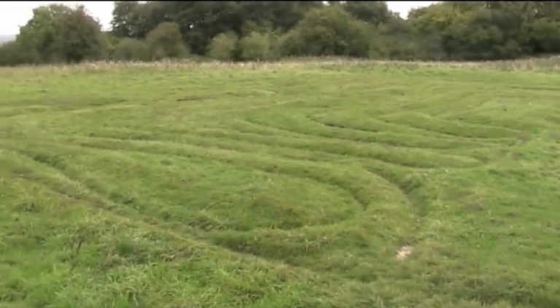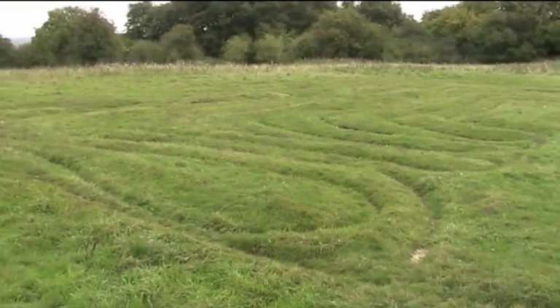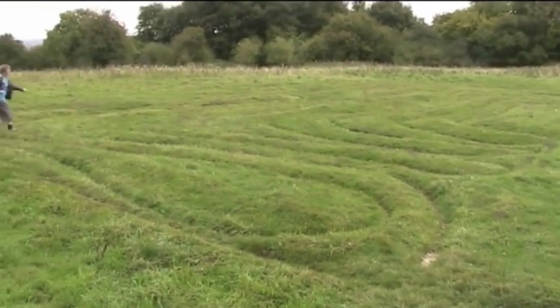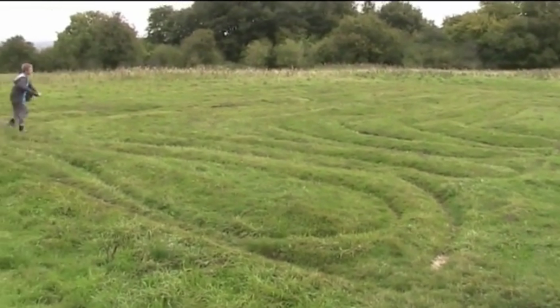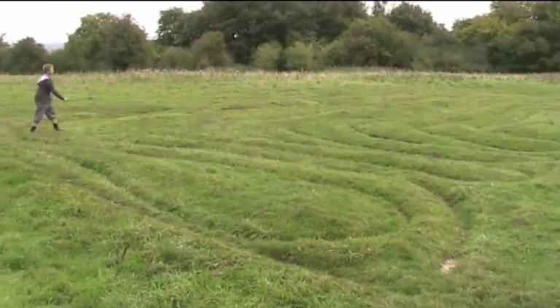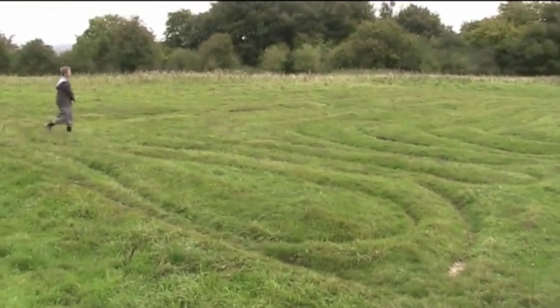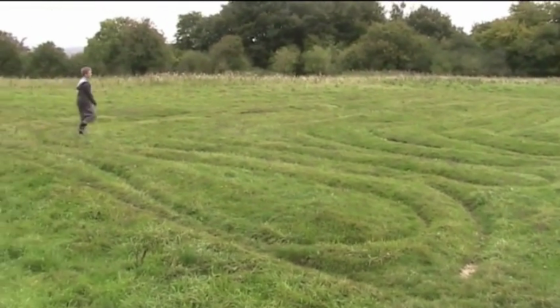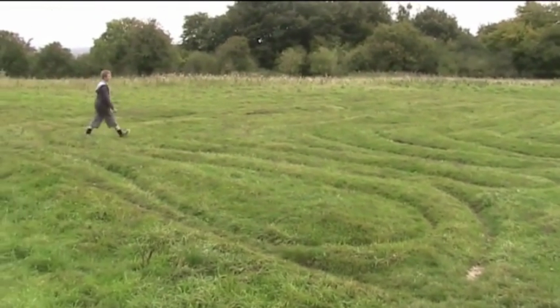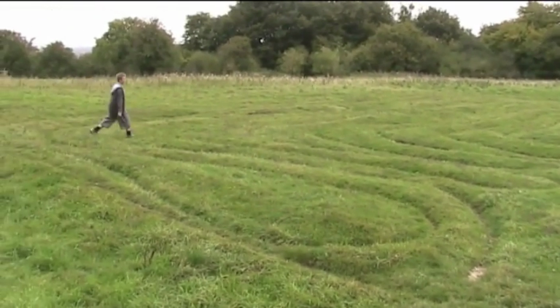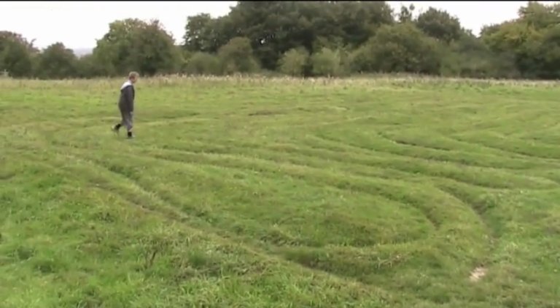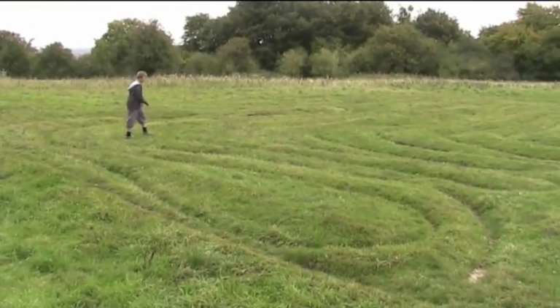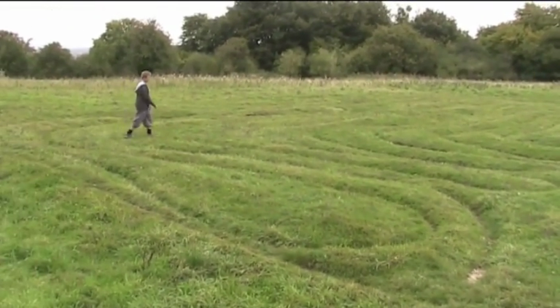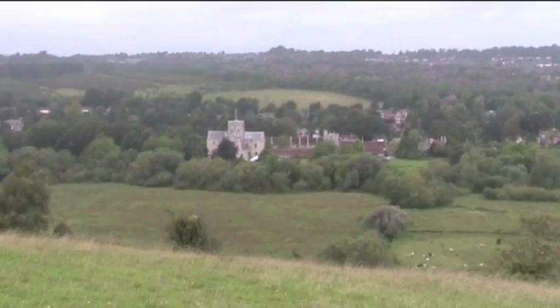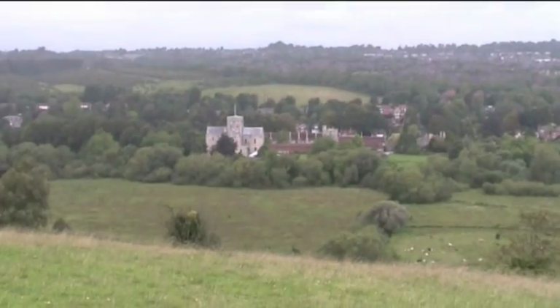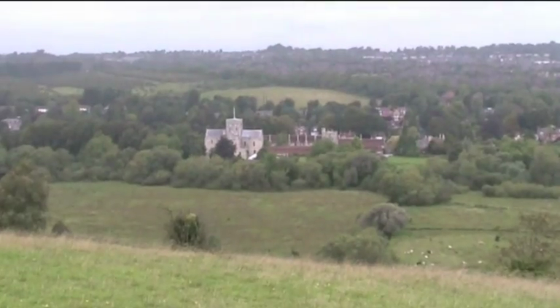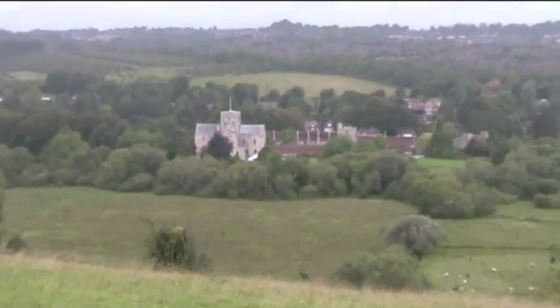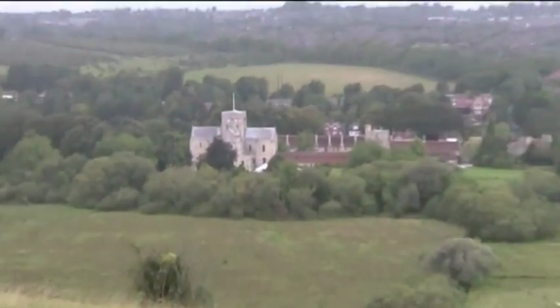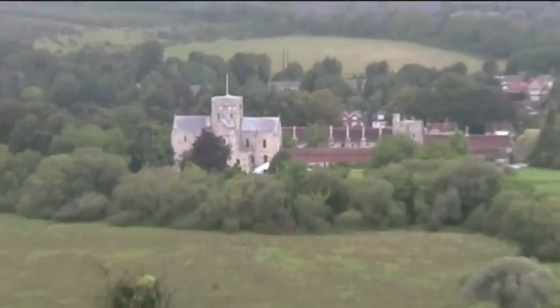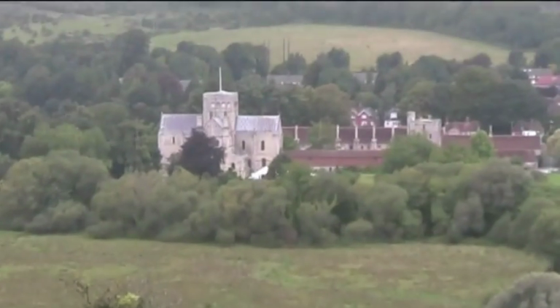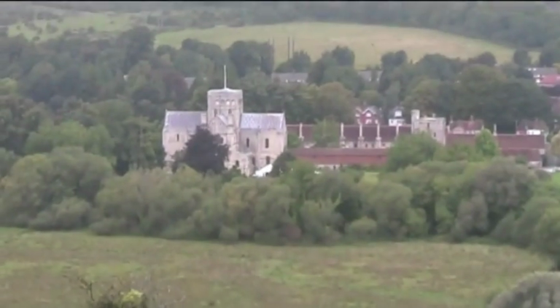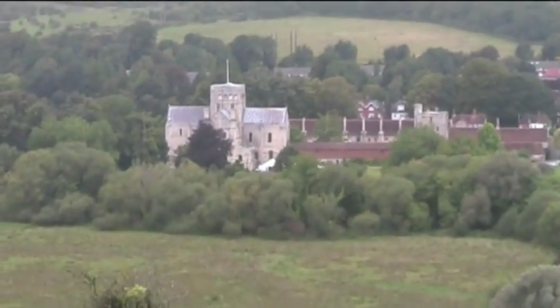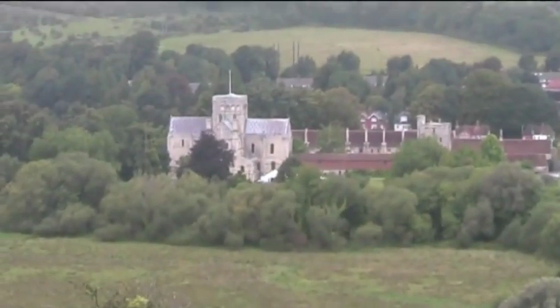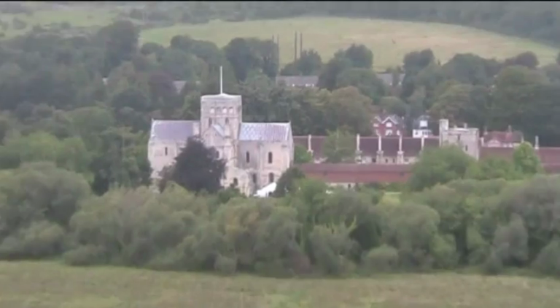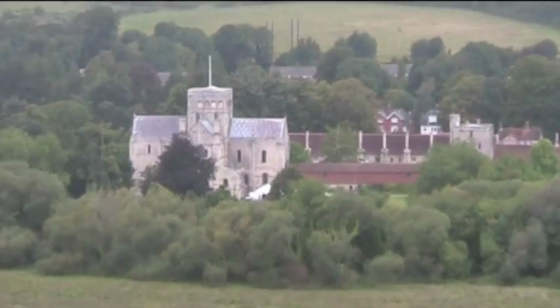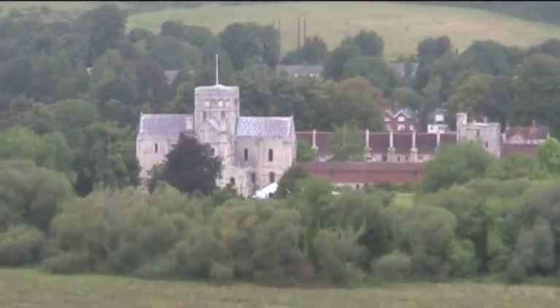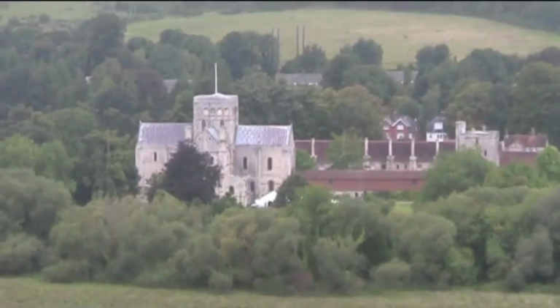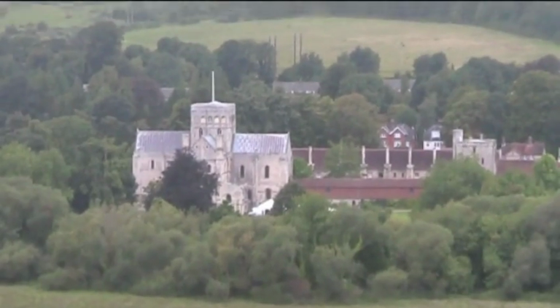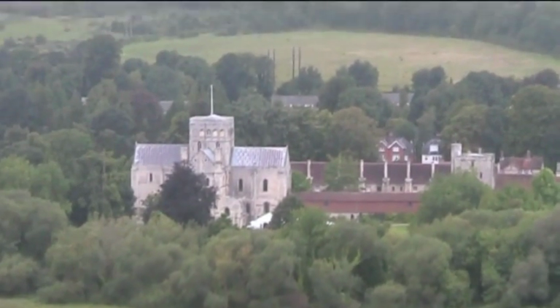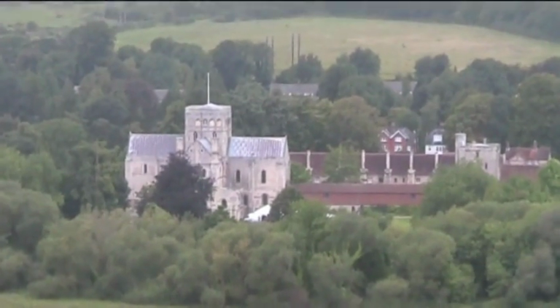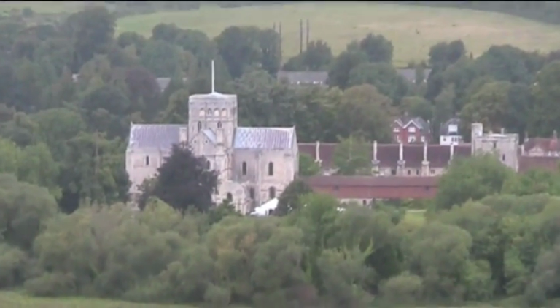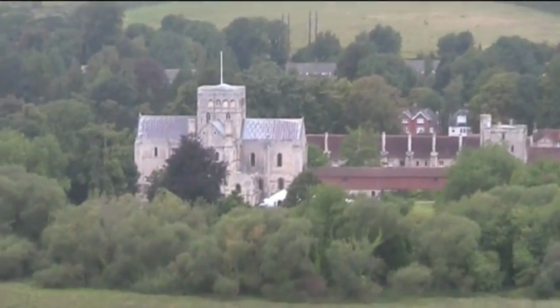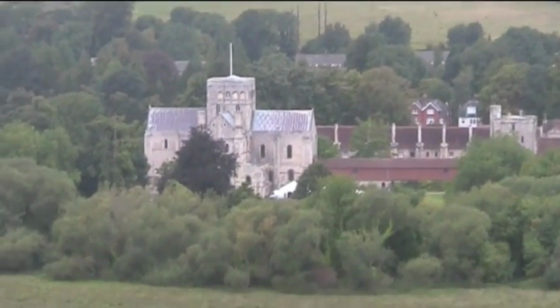There's a church here — there's the church. St Cross.